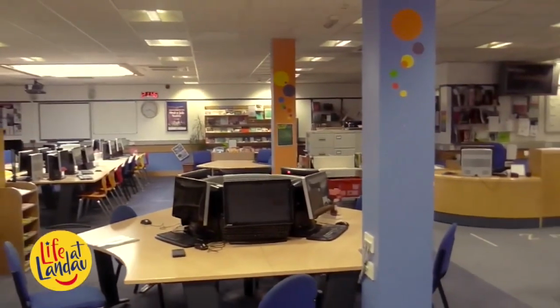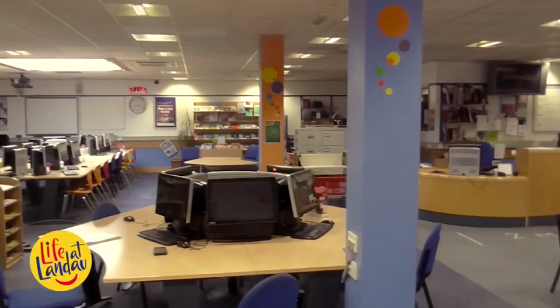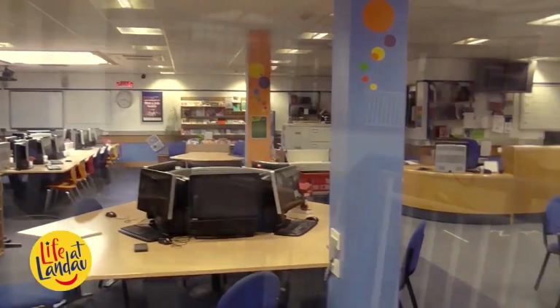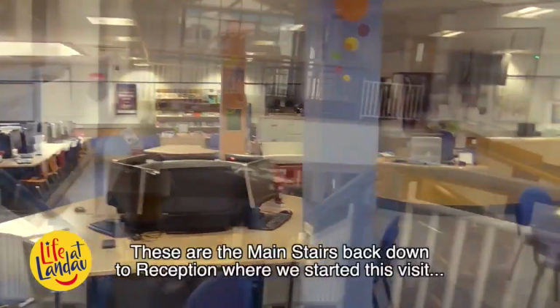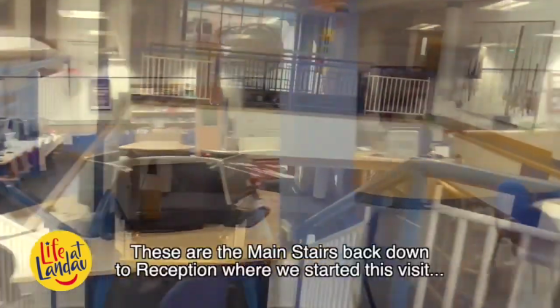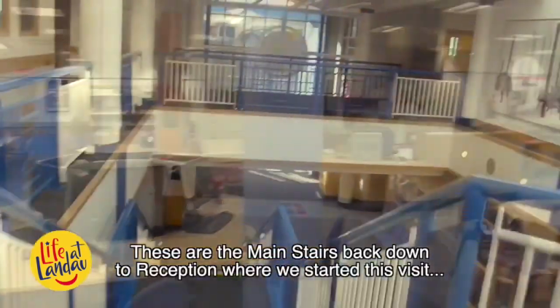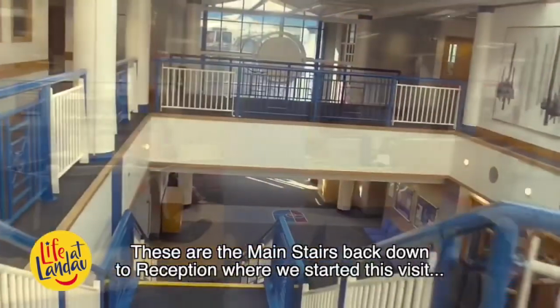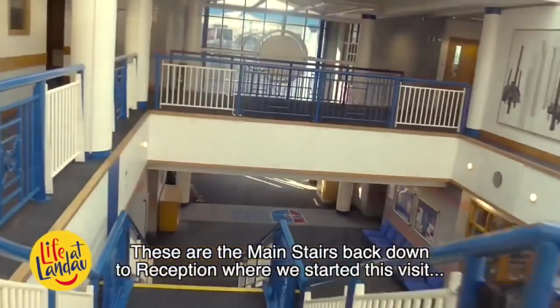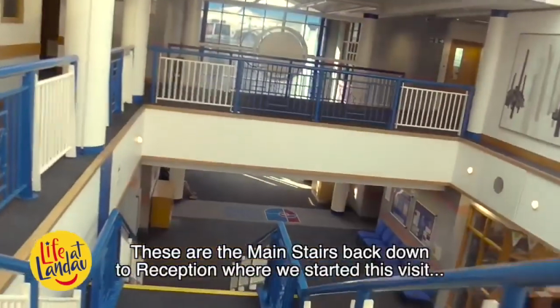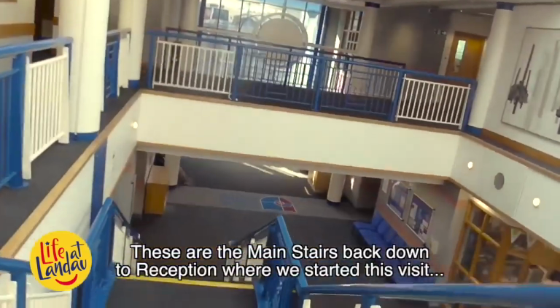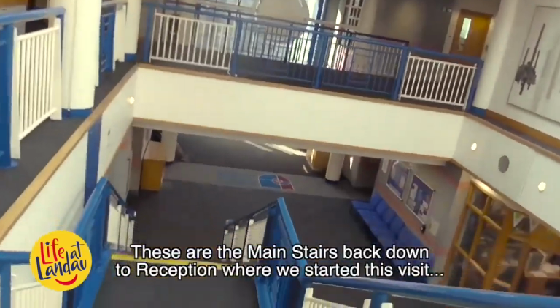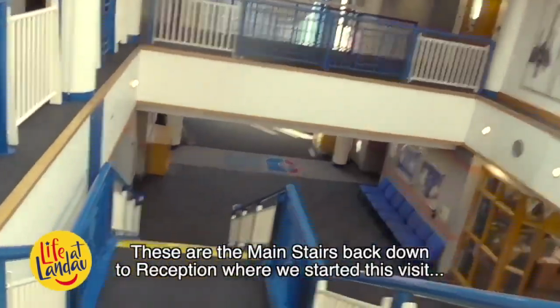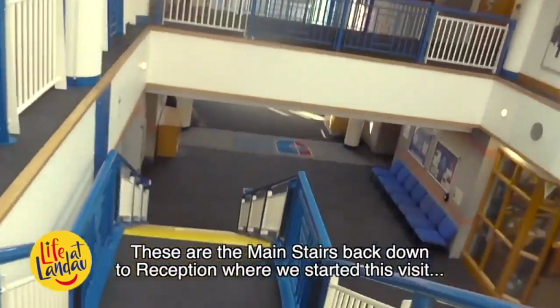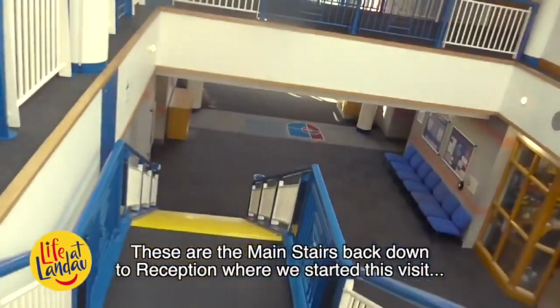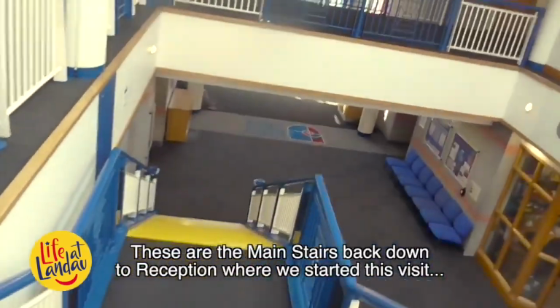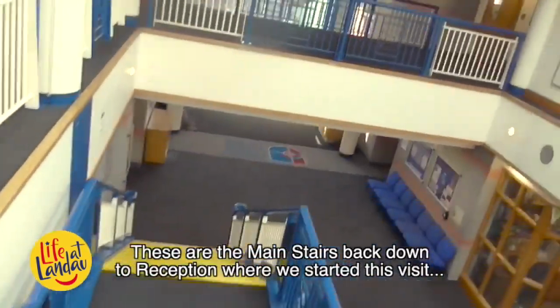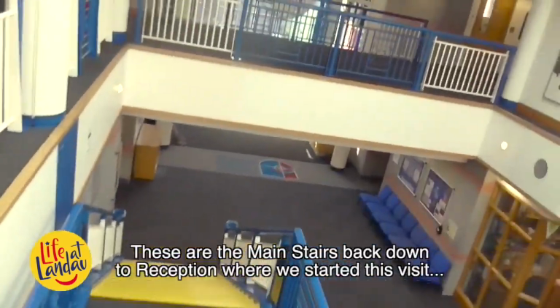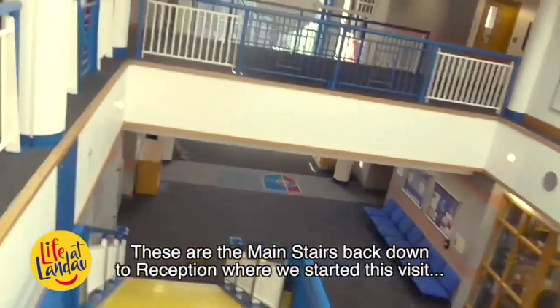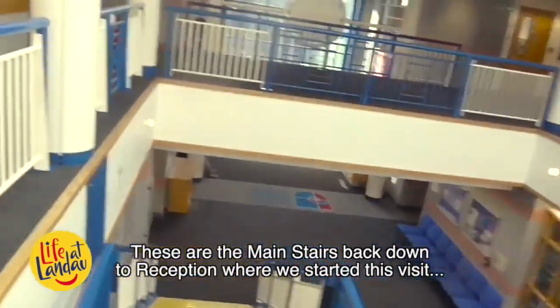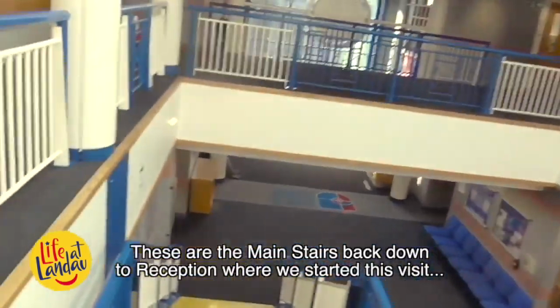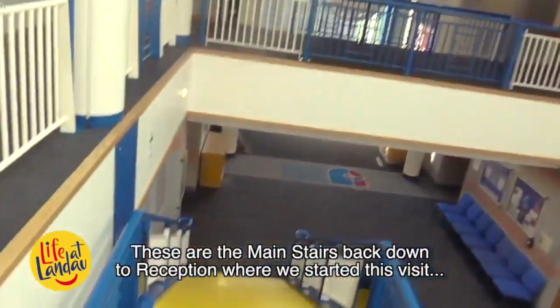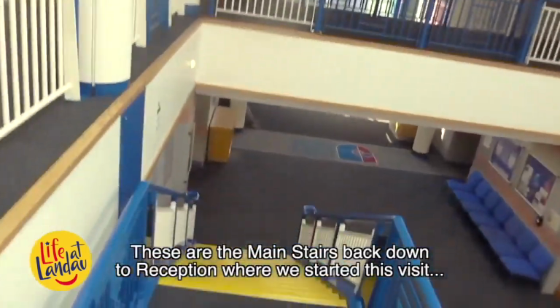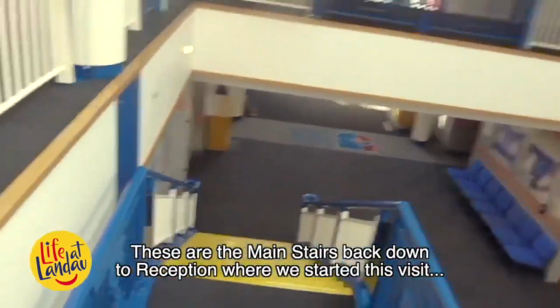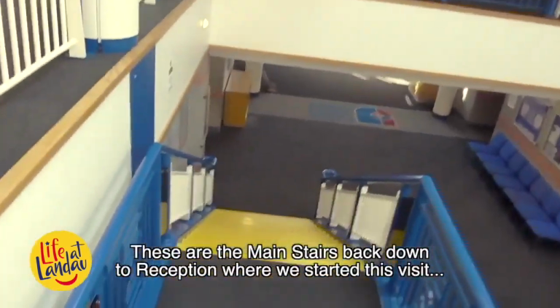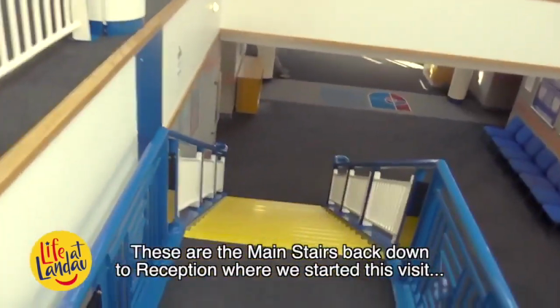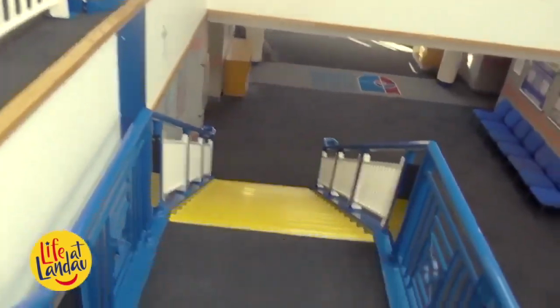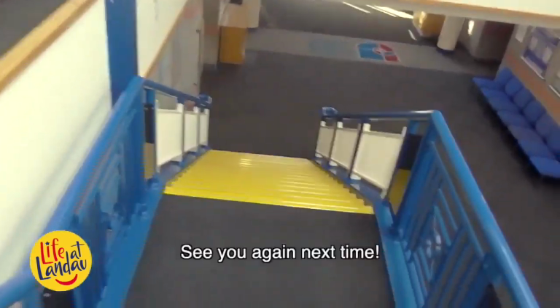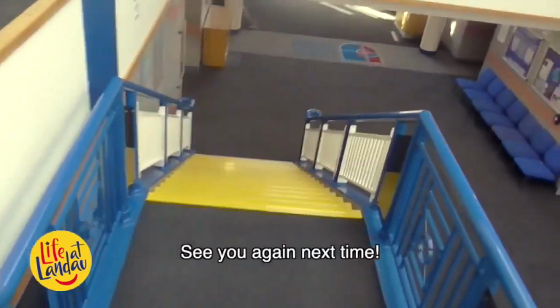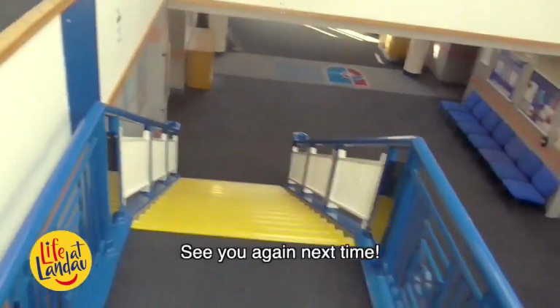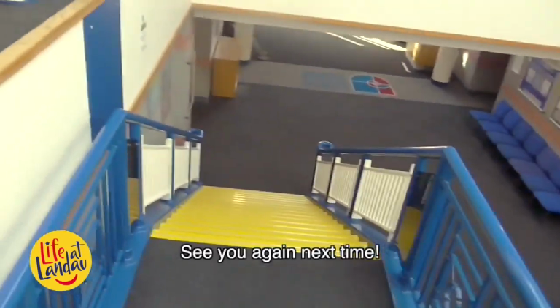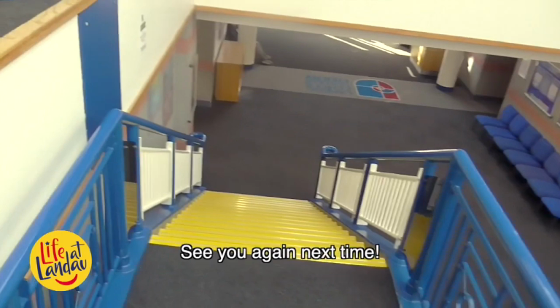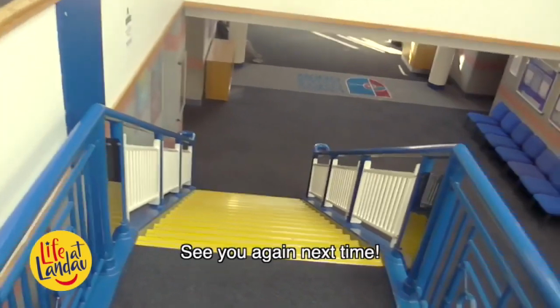These are the main stairs back down to reception where we started this visit. See you again next time.